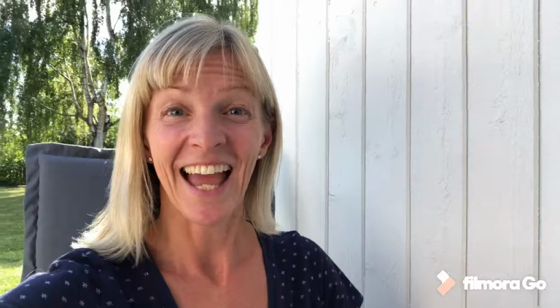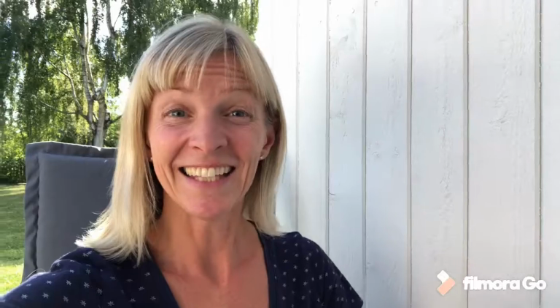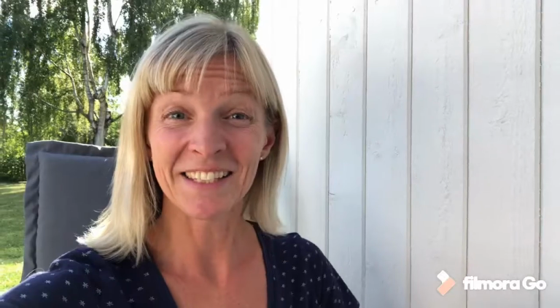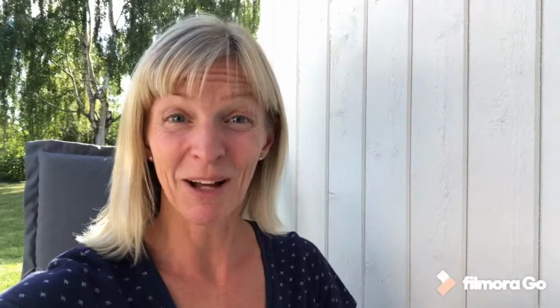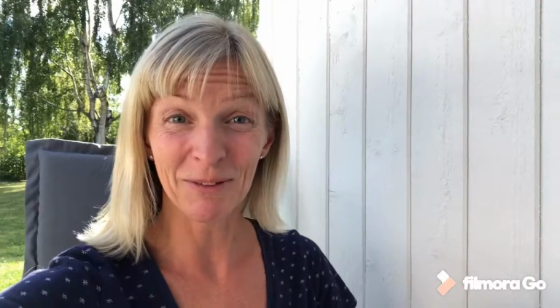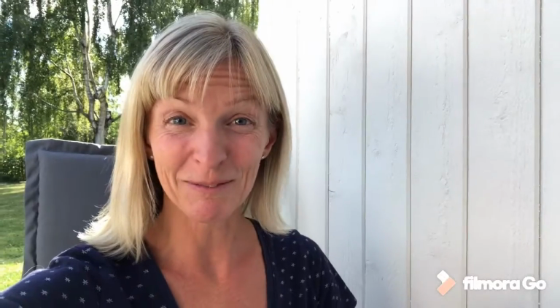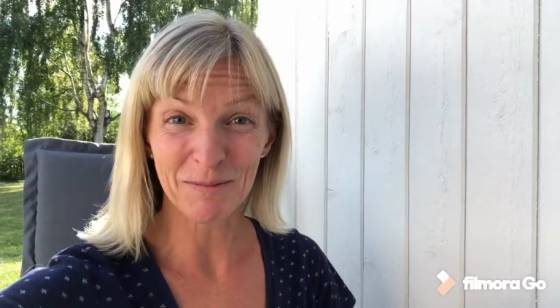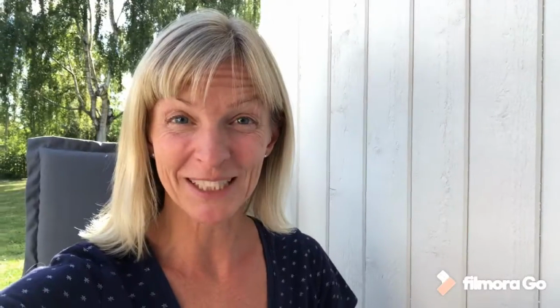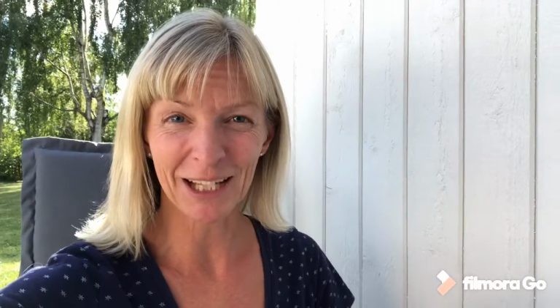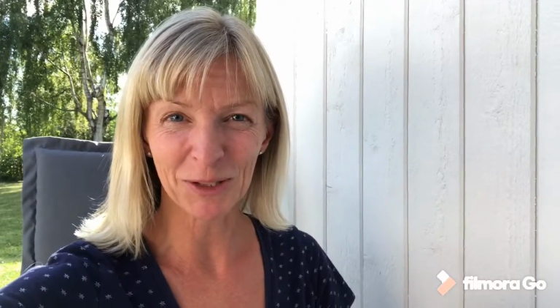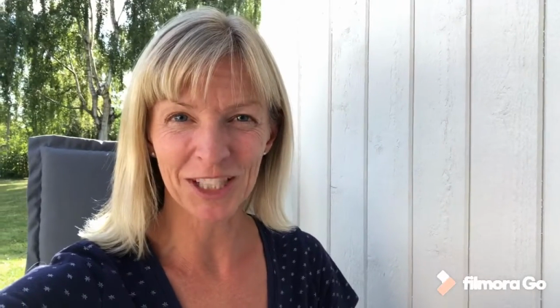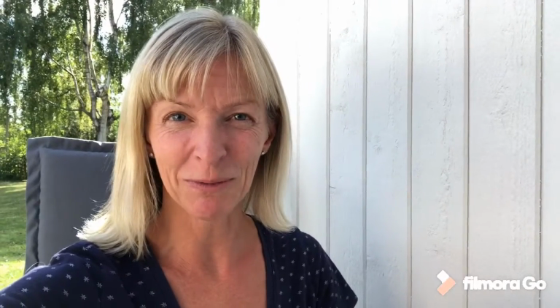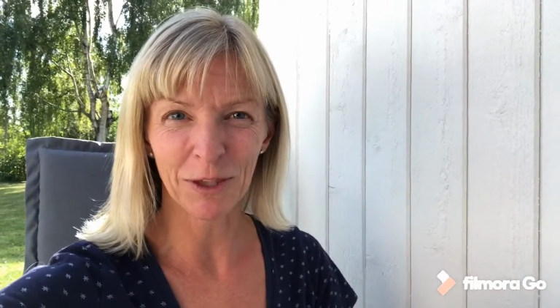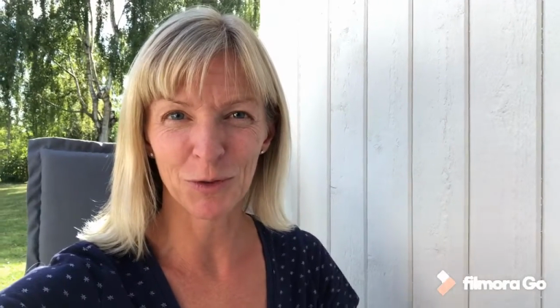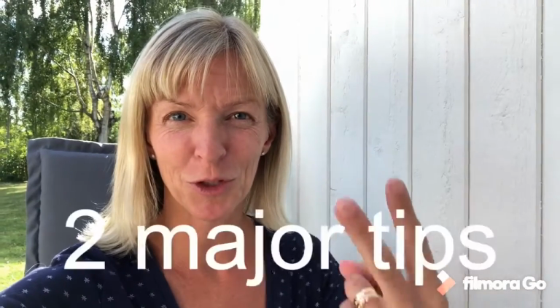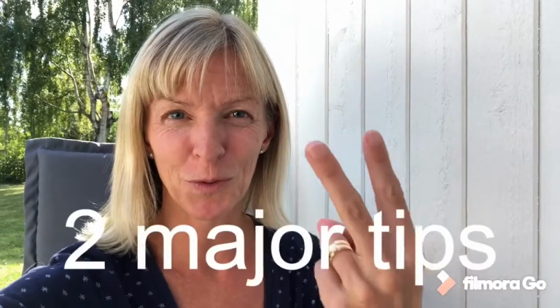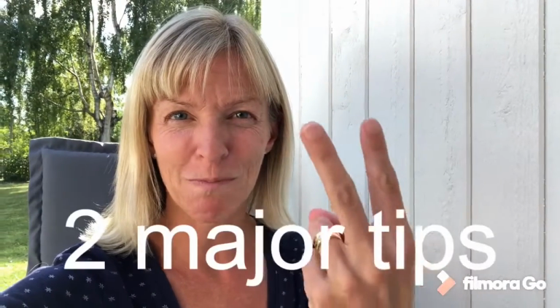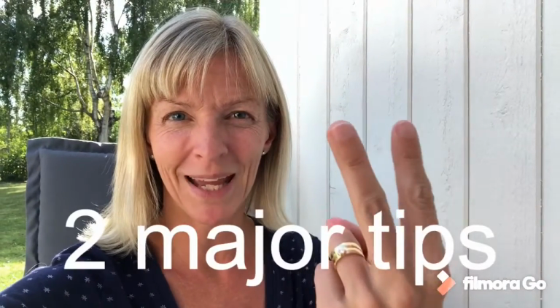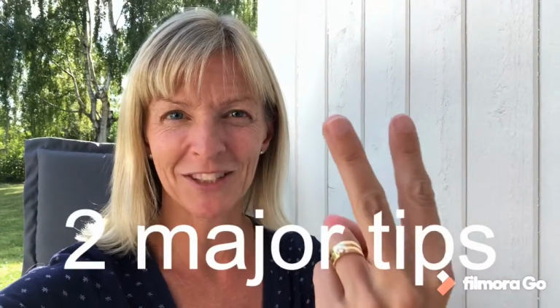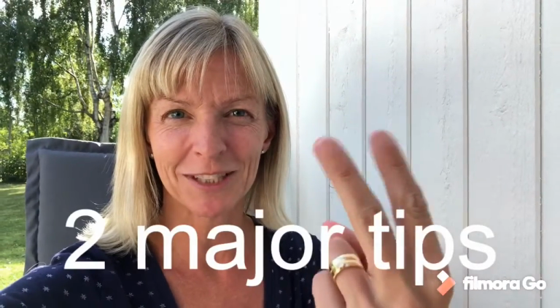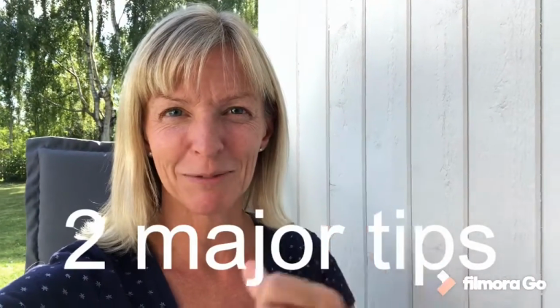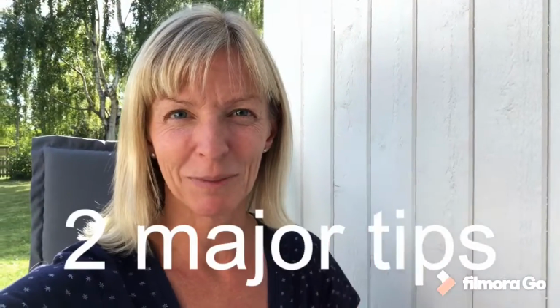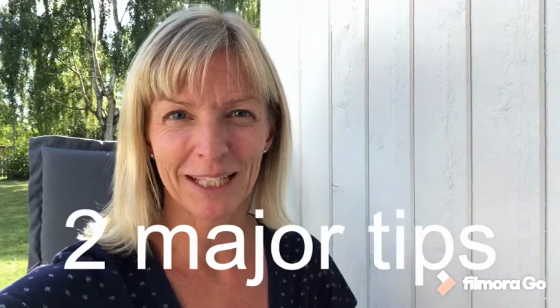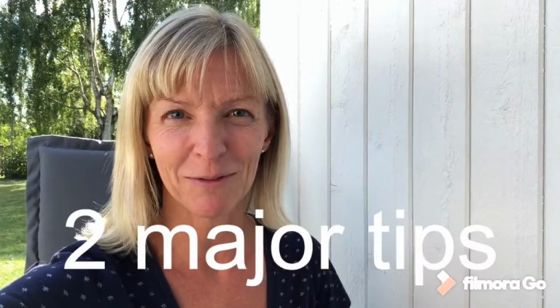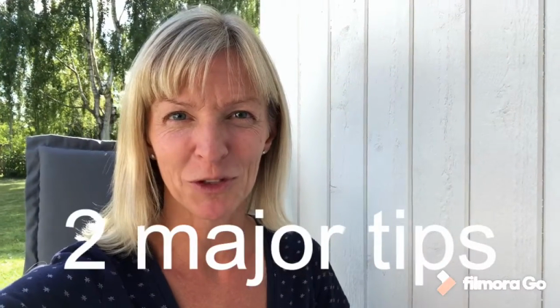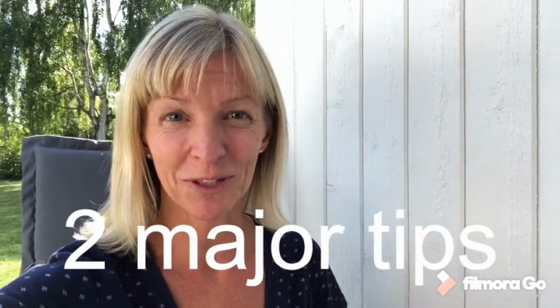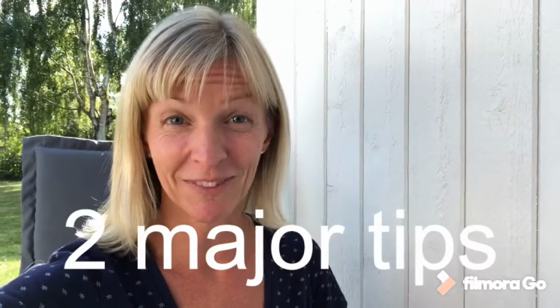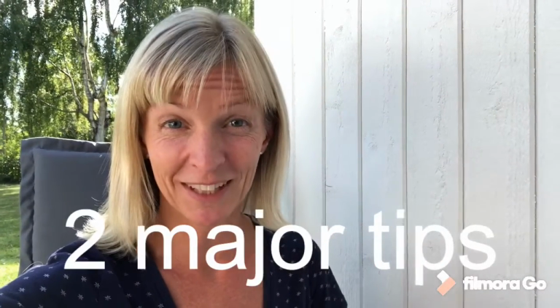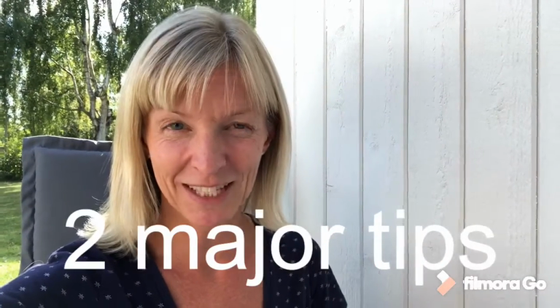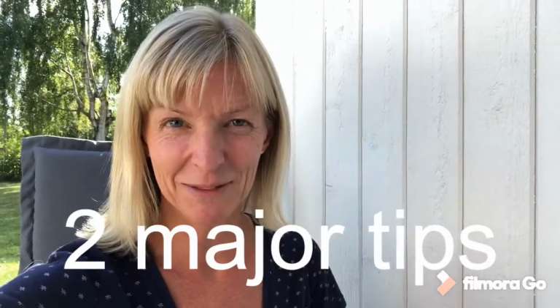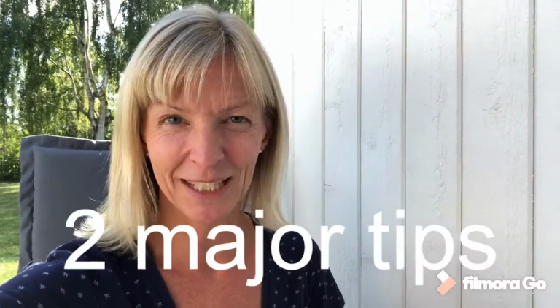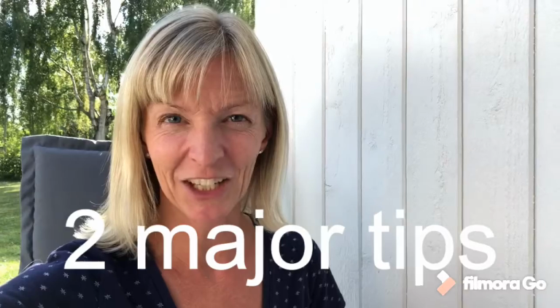Hey, this is Malin. Welcome to my channel. I want to share with you two major tips when it comes to shooting videos as a beginner.